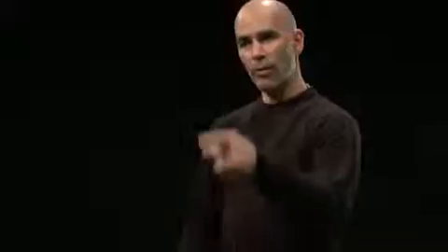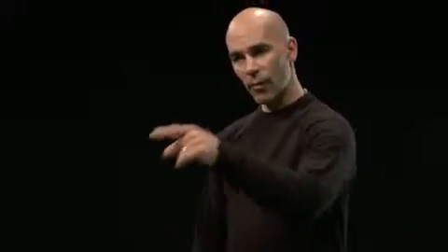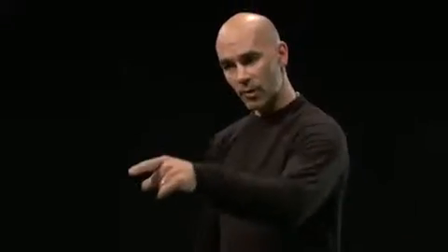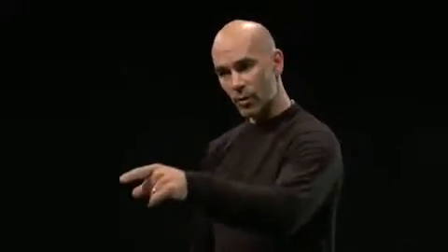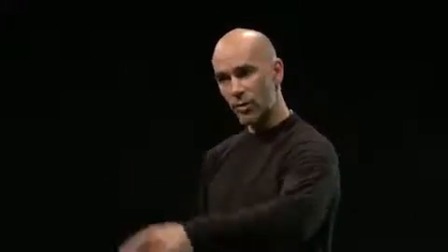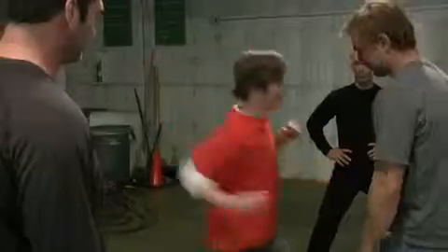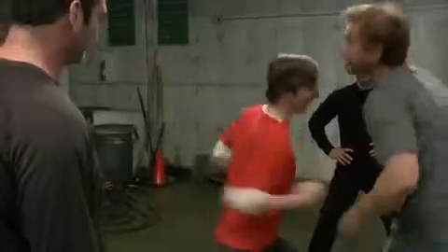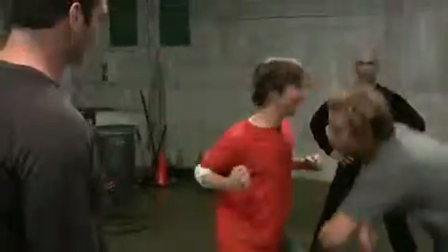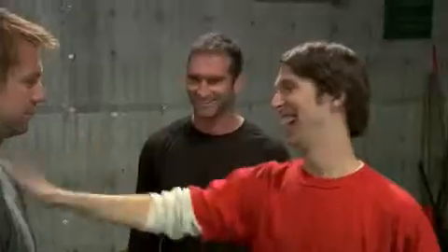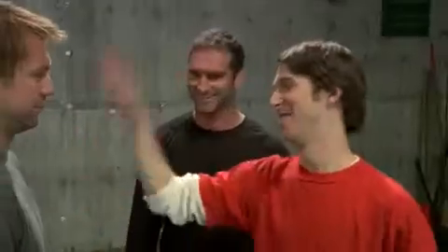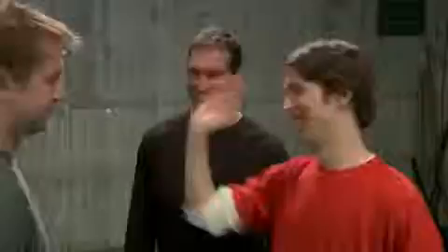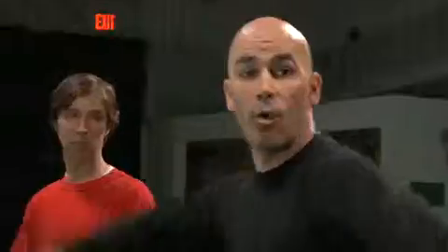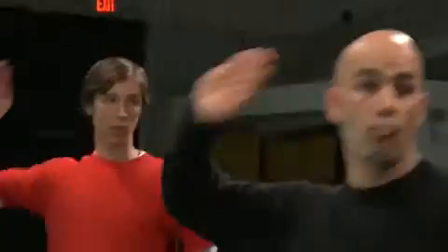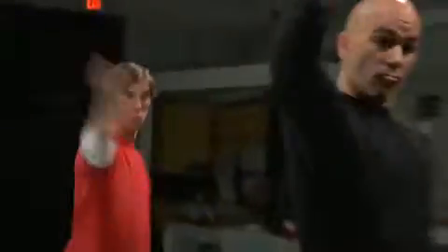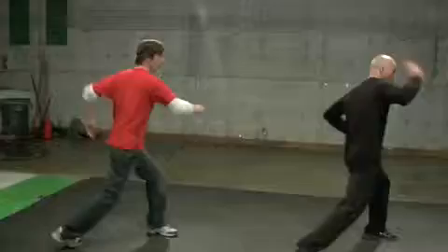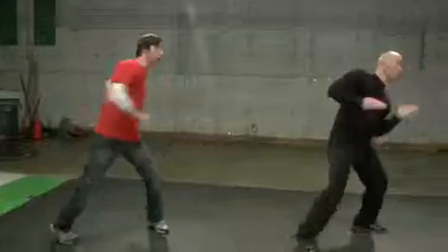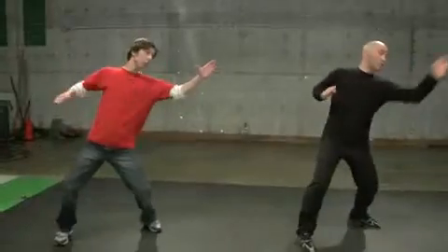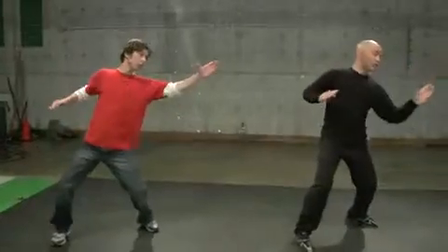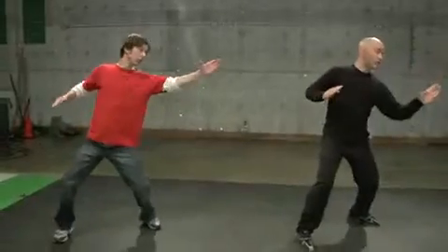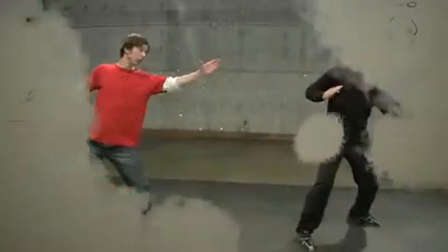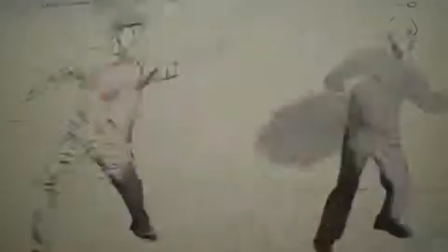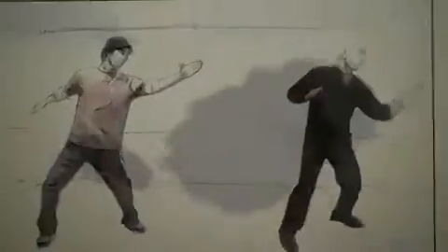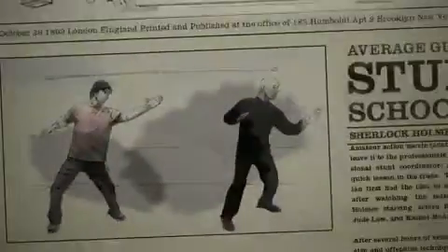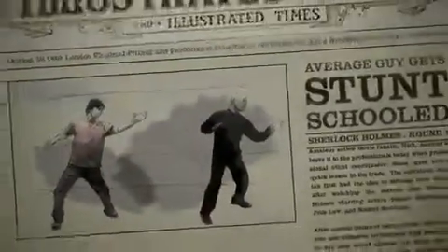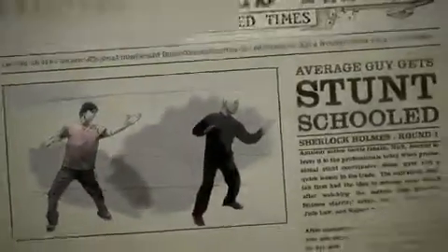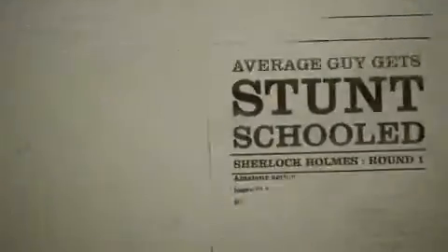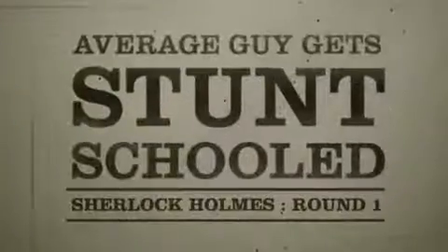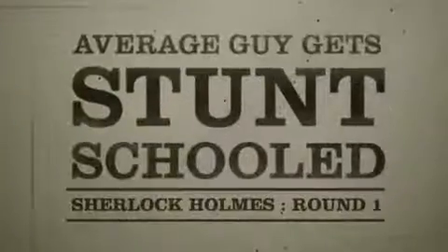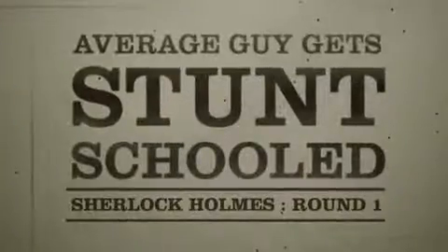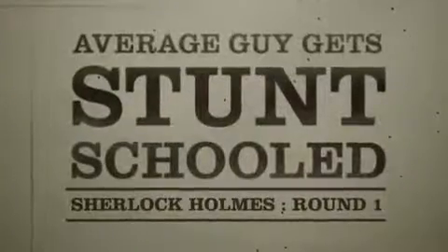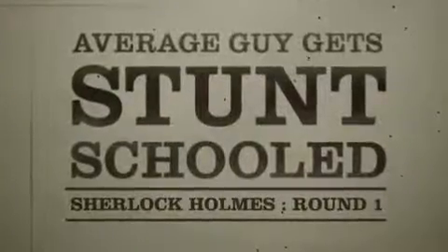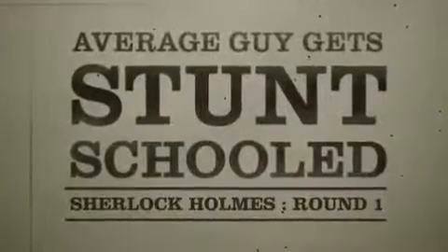Focus on what you're doing, and do it. Welcome to Stunt Schooled, round one.